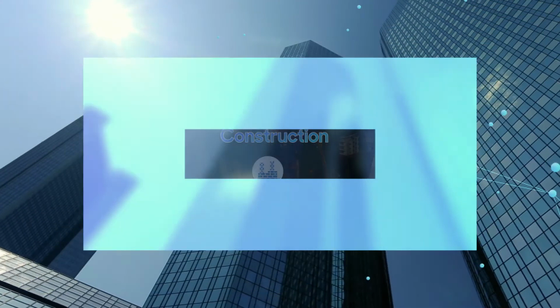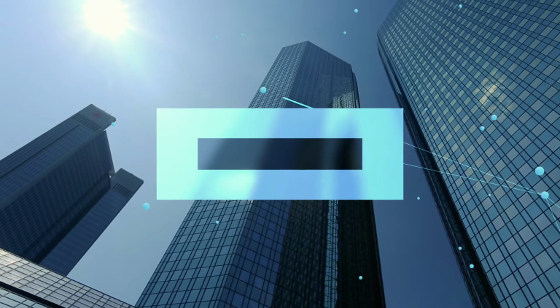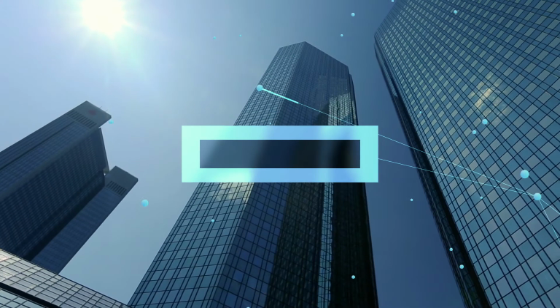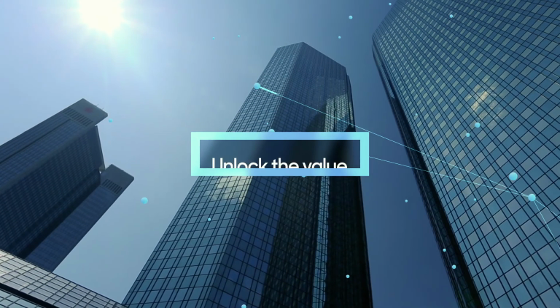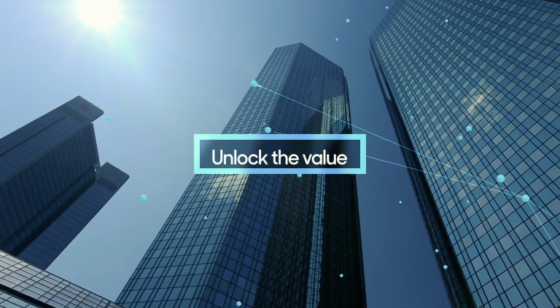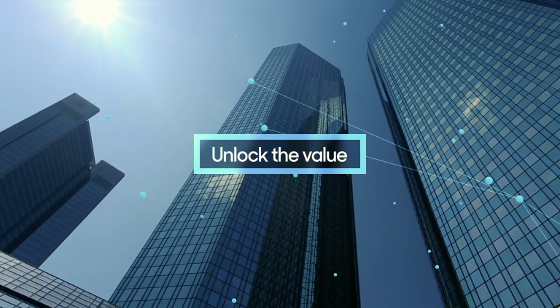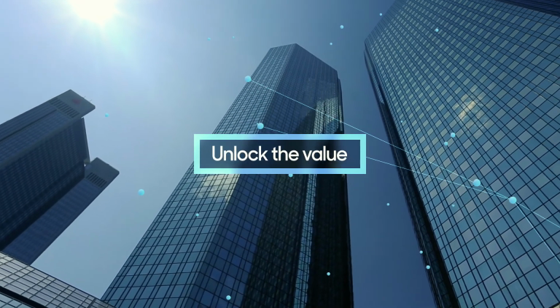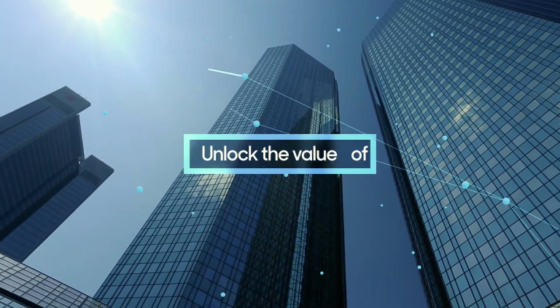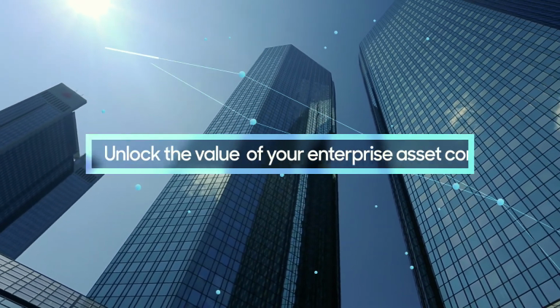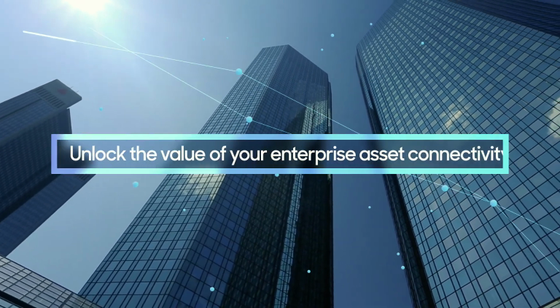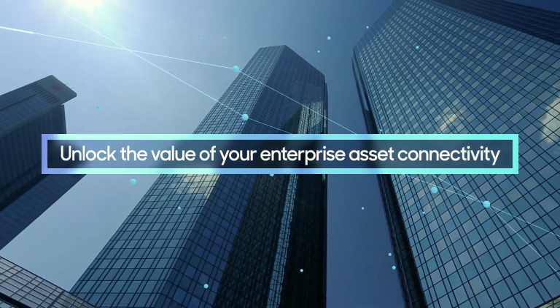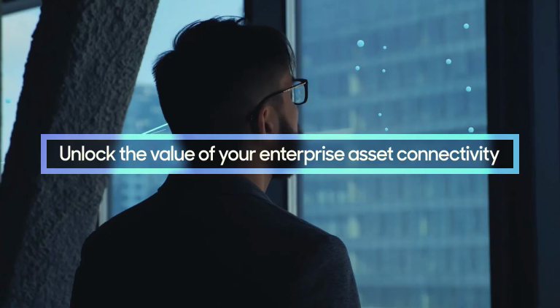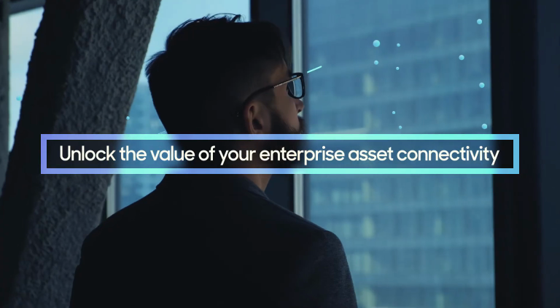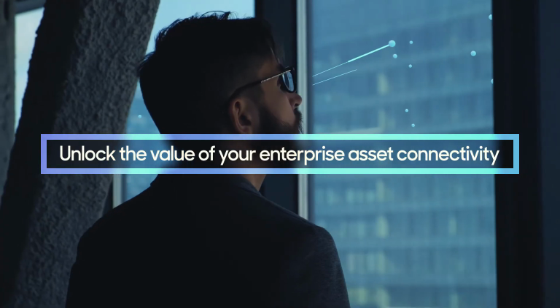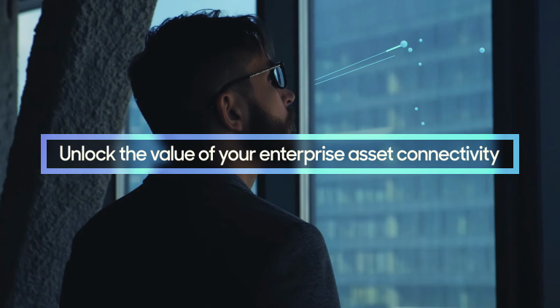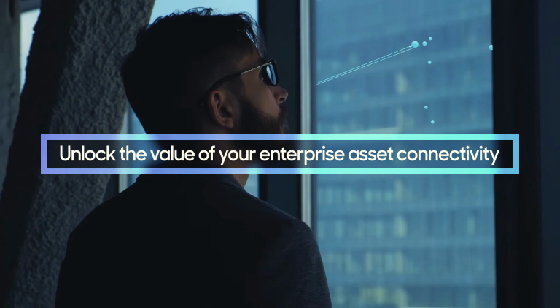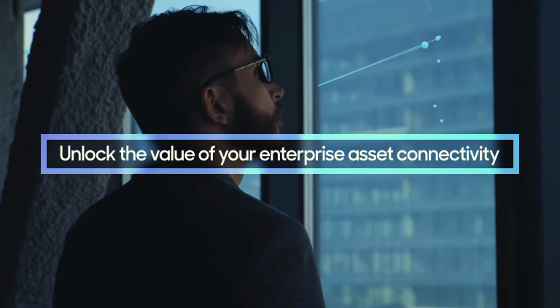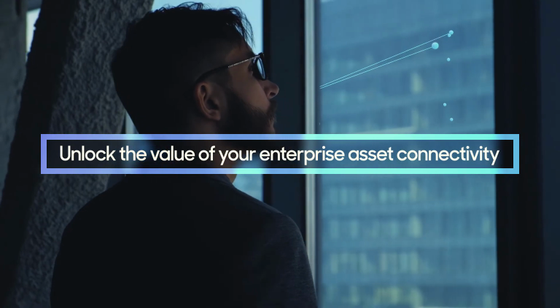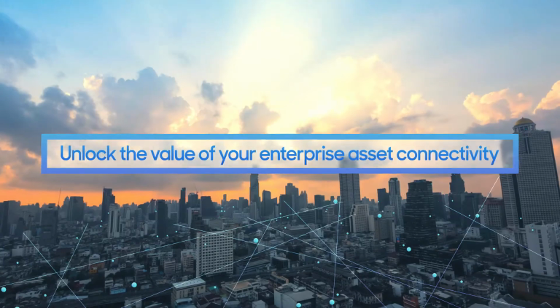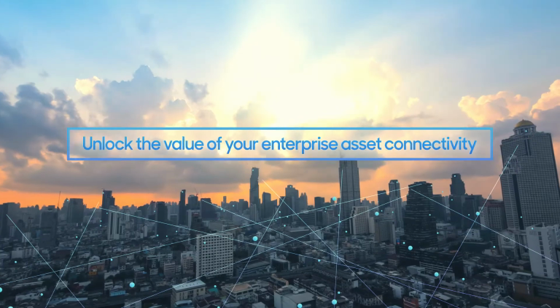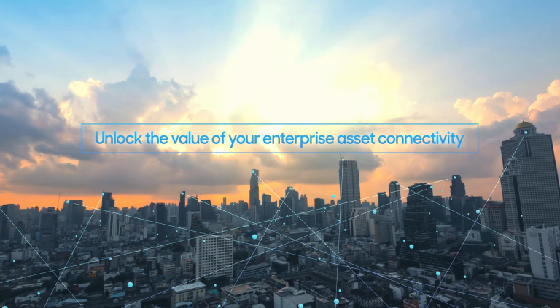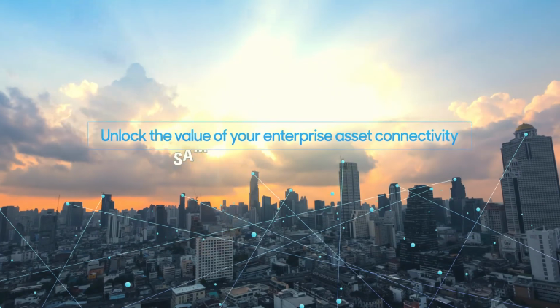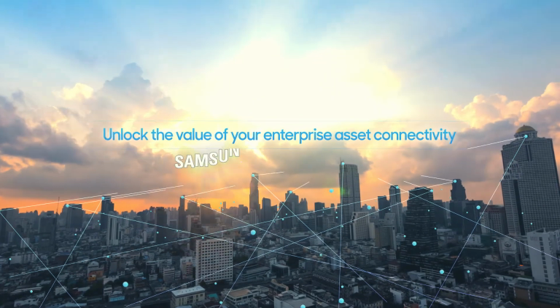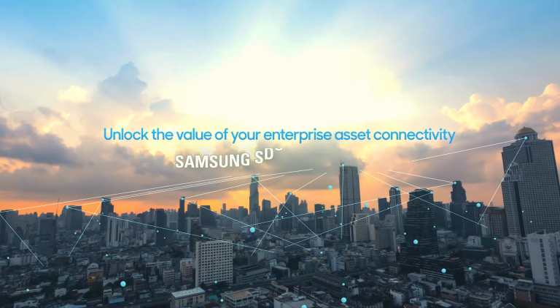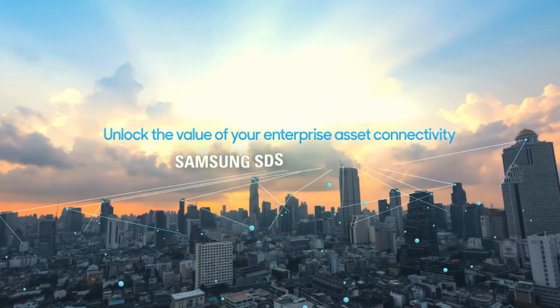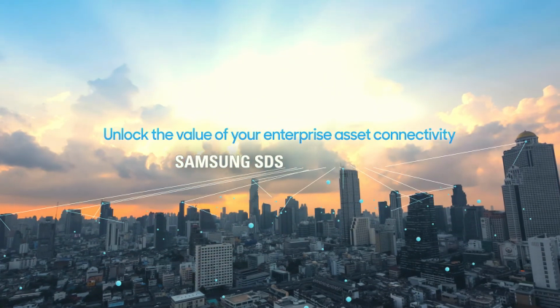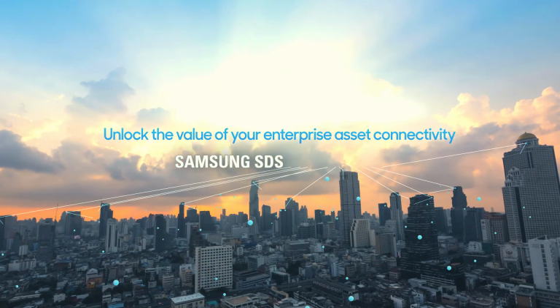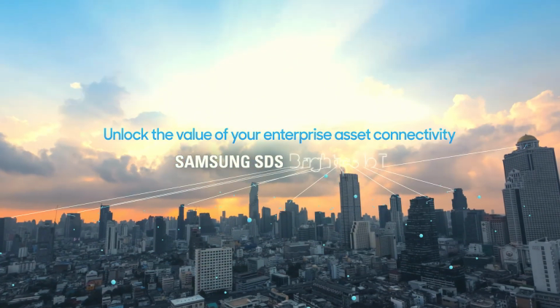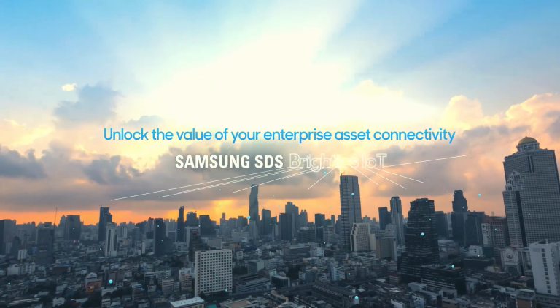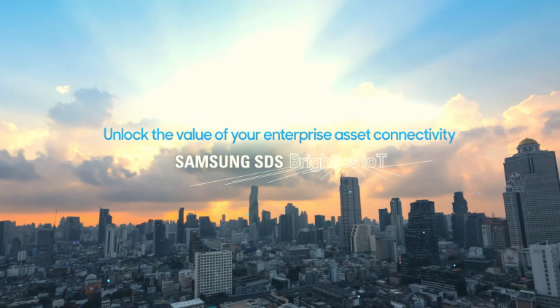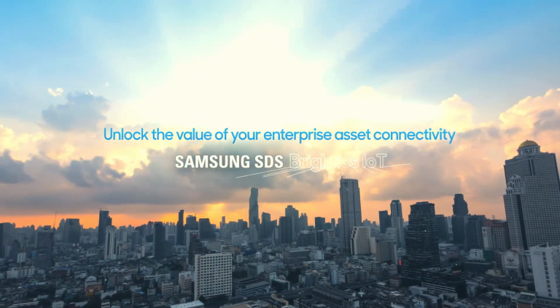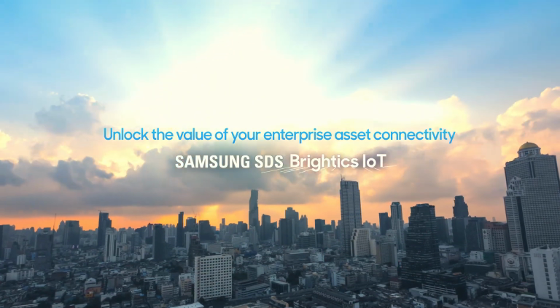Unlock the value of your enterprise asset connectivity with Samsung SDS BrightX IoT.